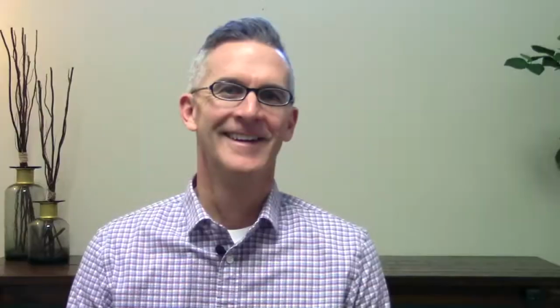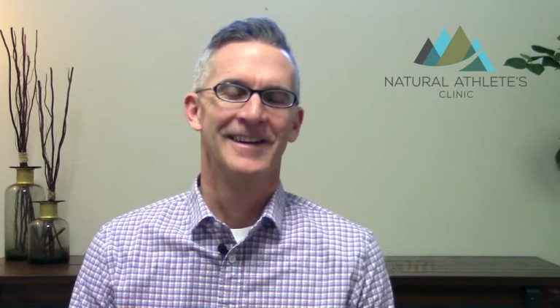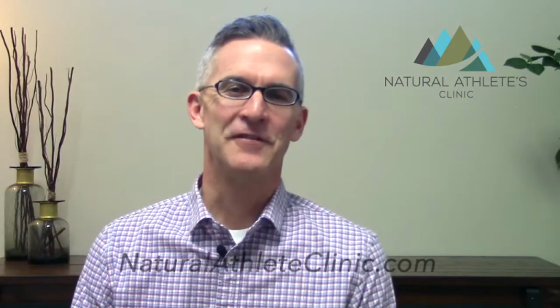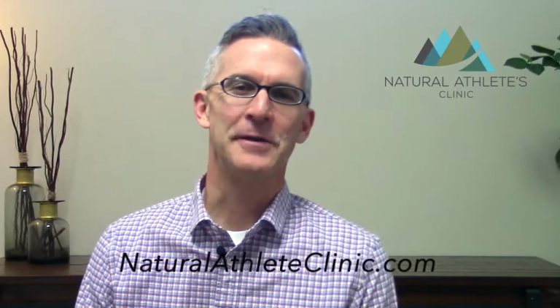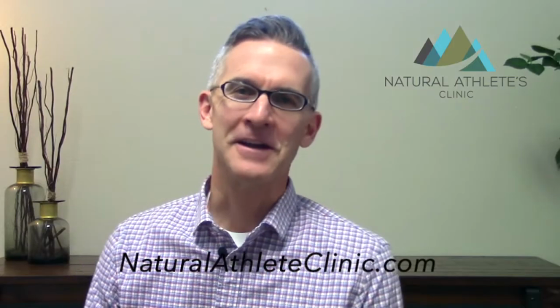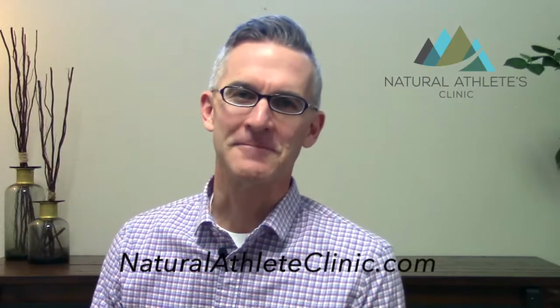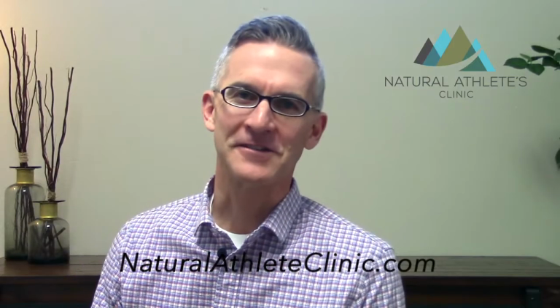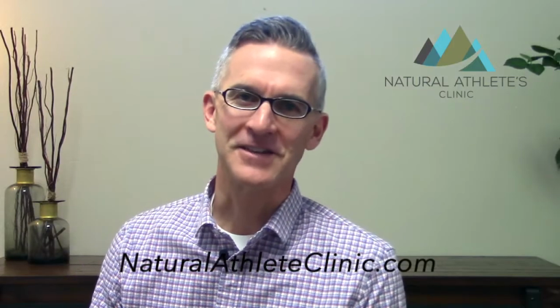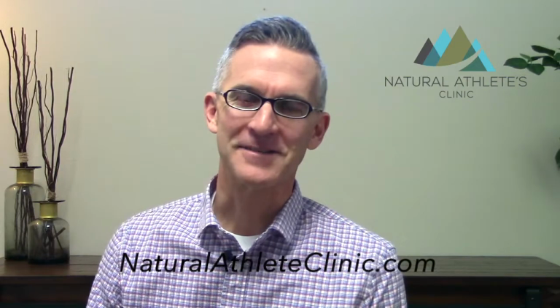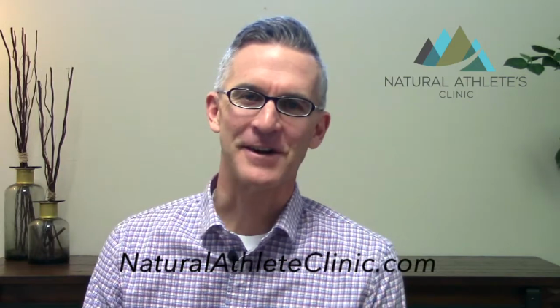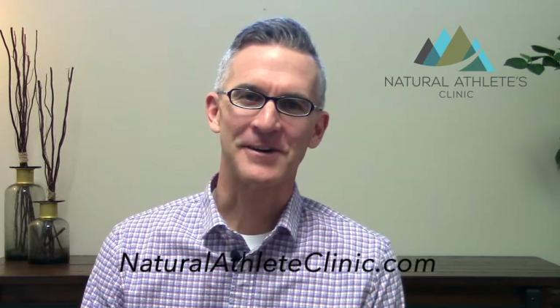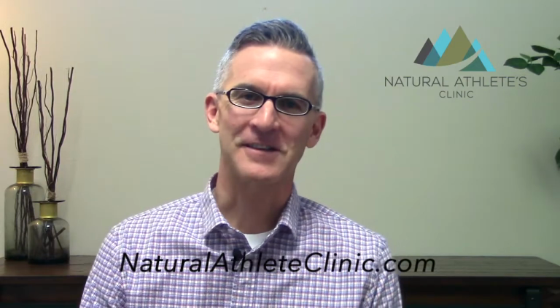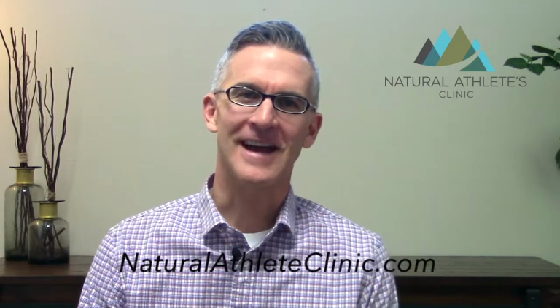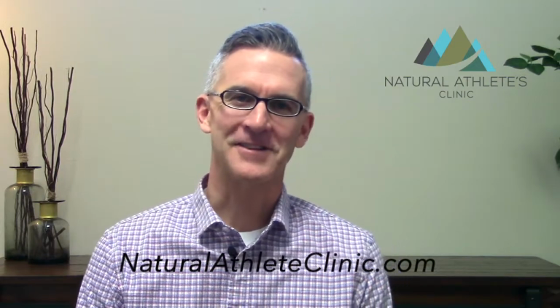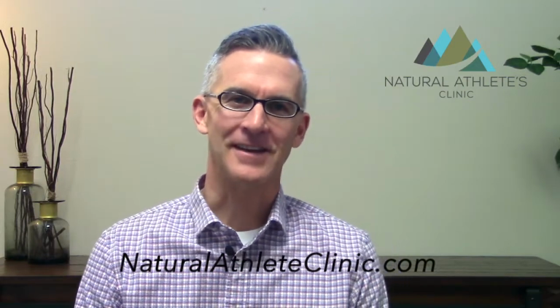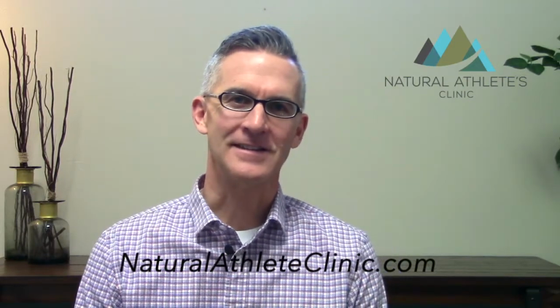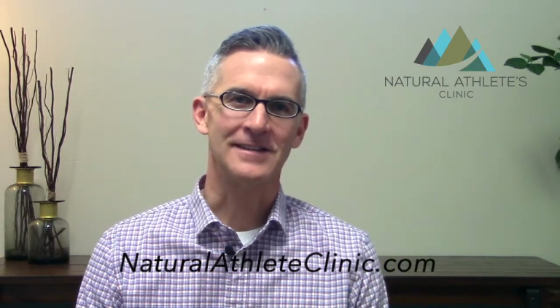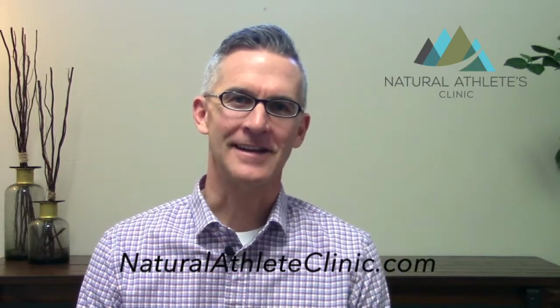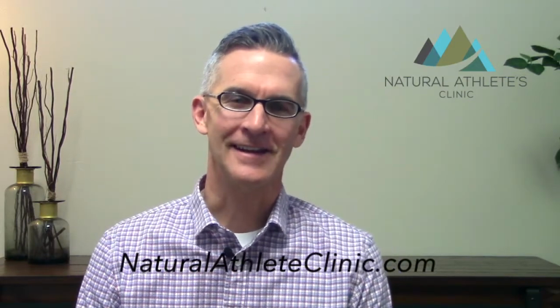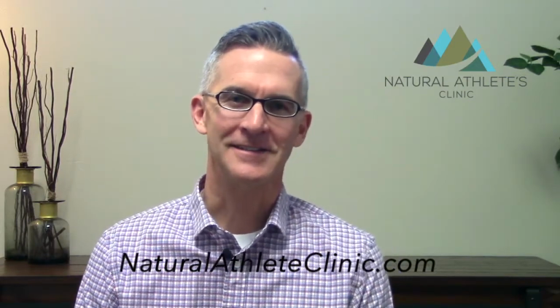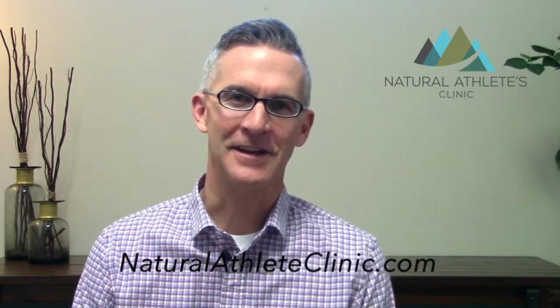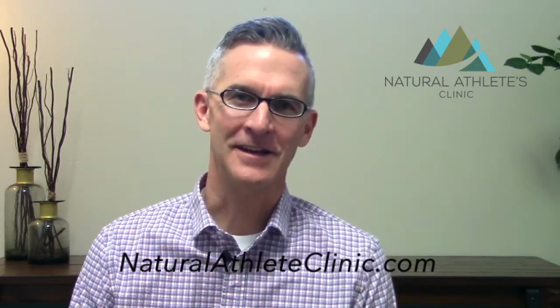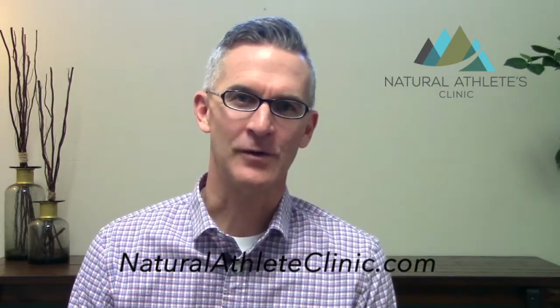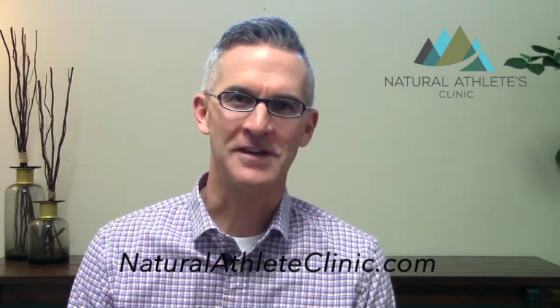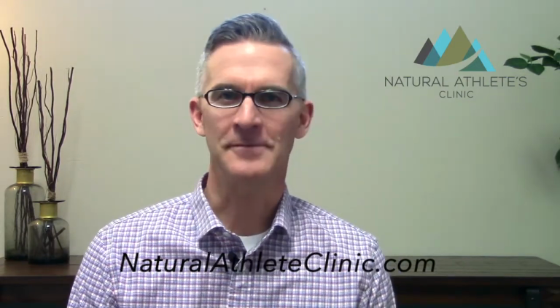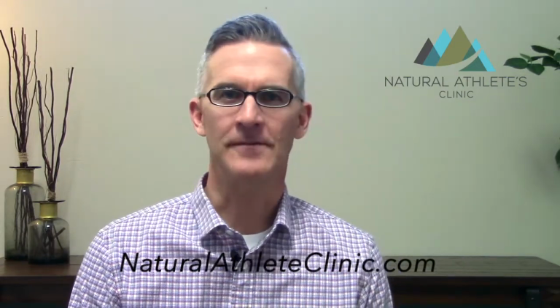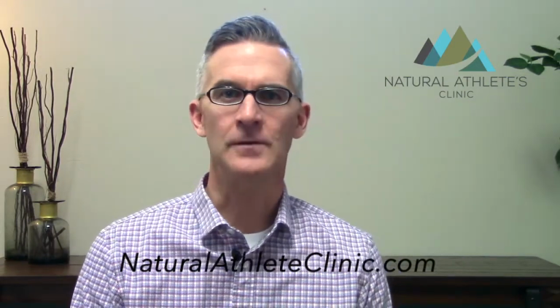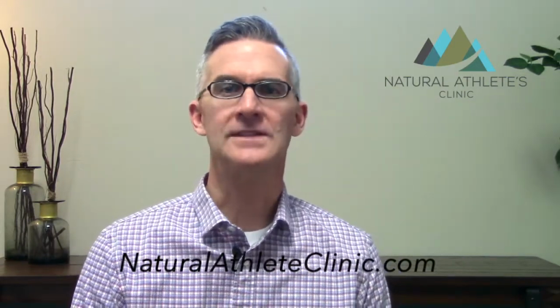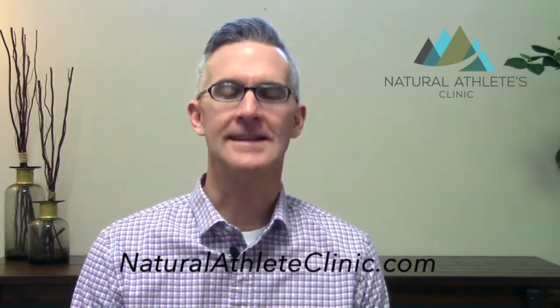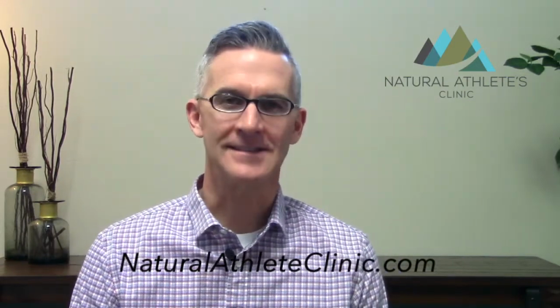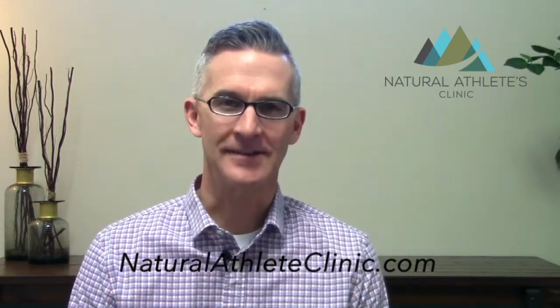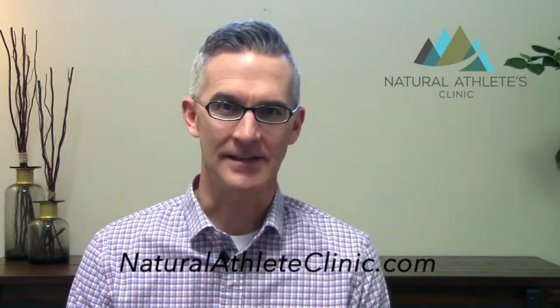Hey everybody, I'm Dr. Jason Barker with the Natural Athletes Clinic and today I want to talk to you about food sensitivities.